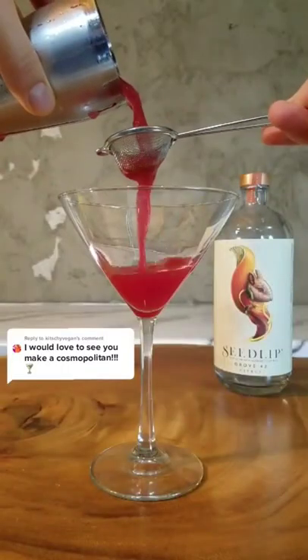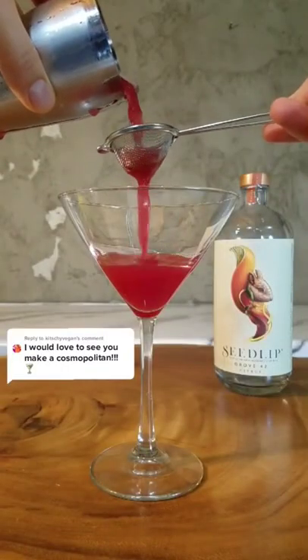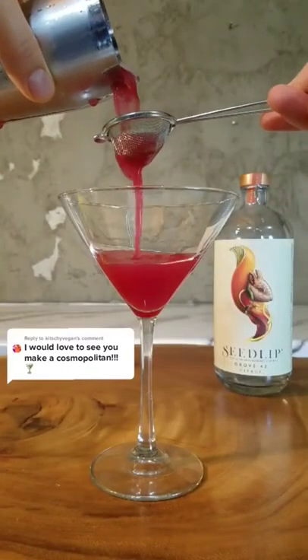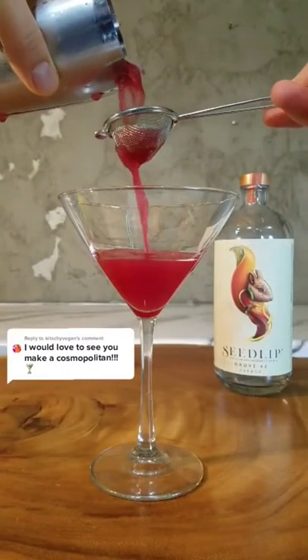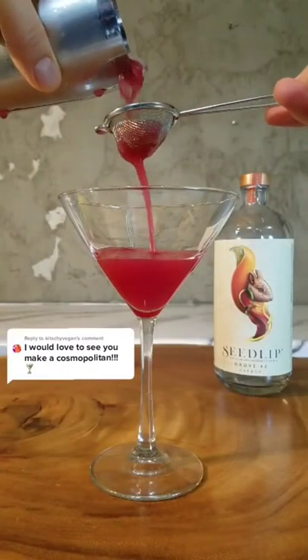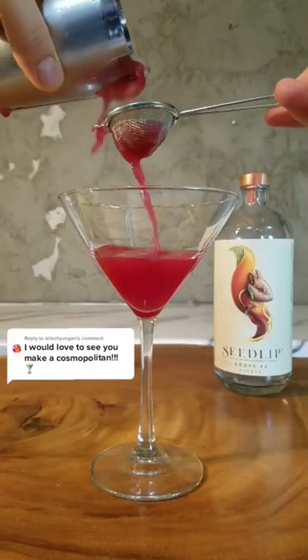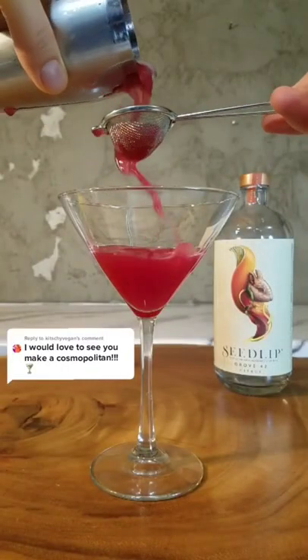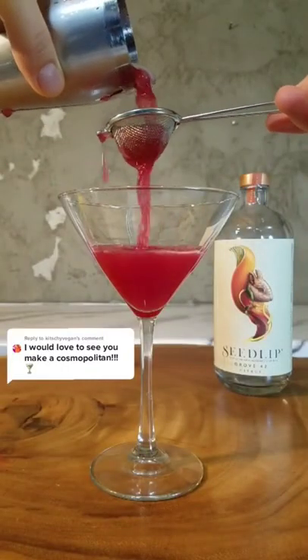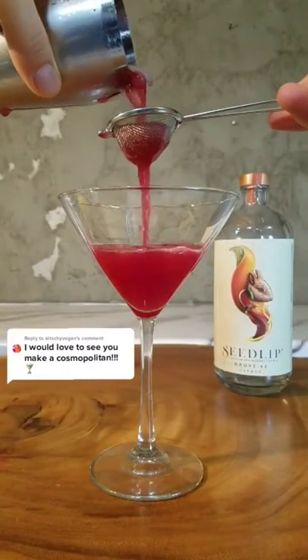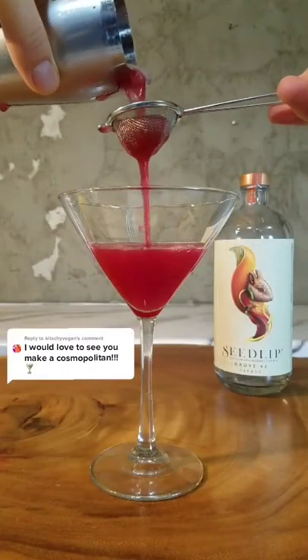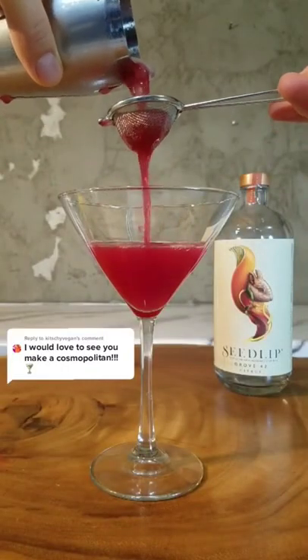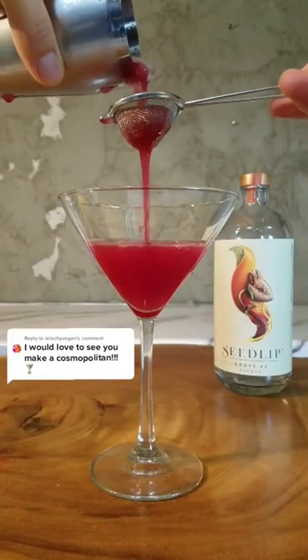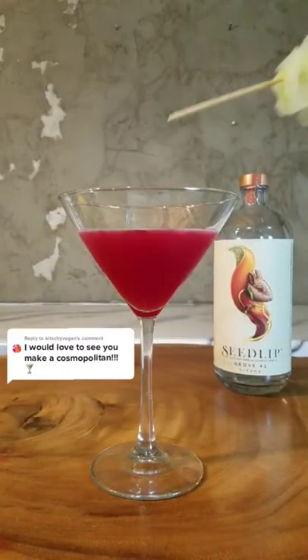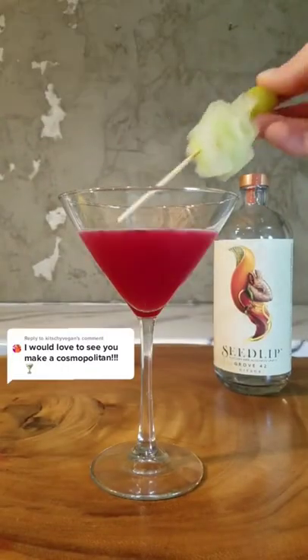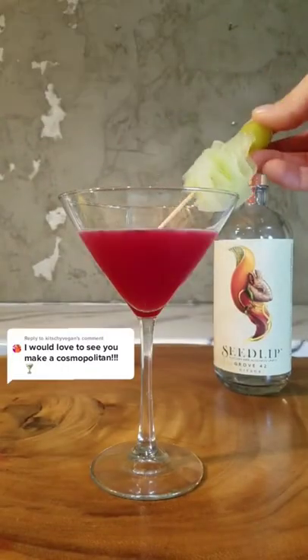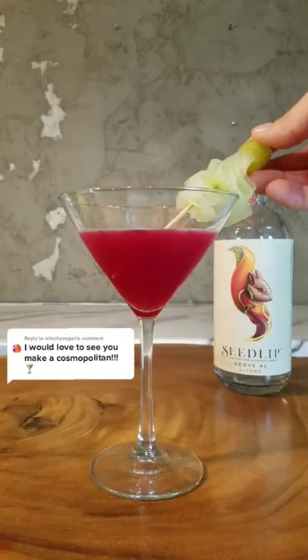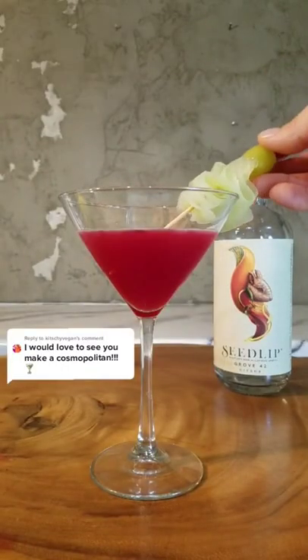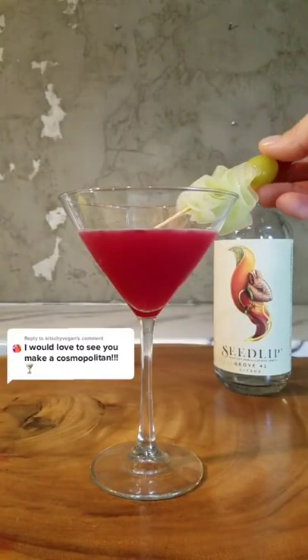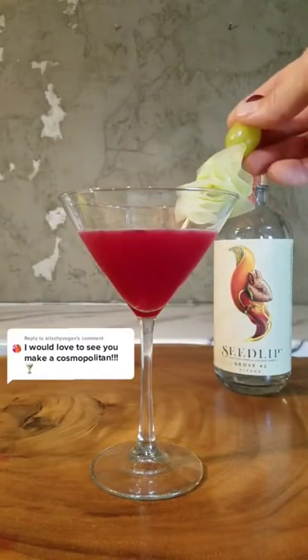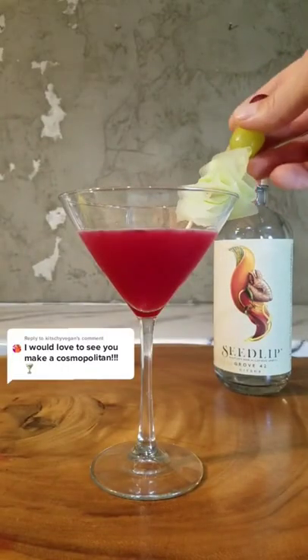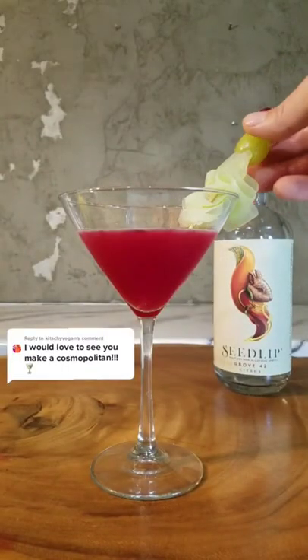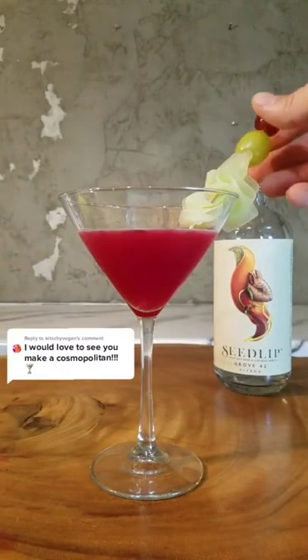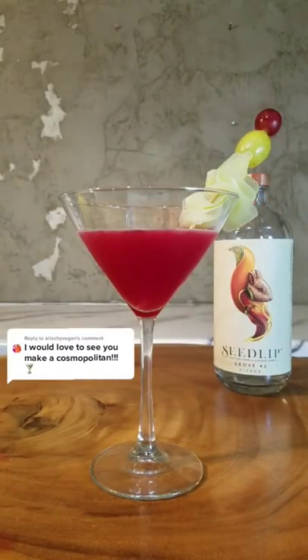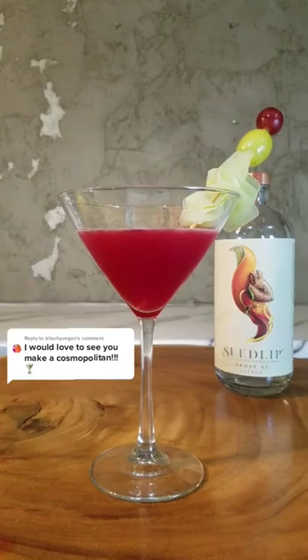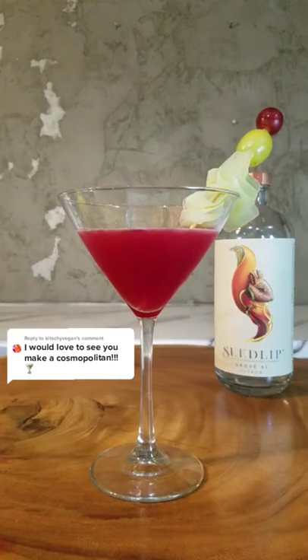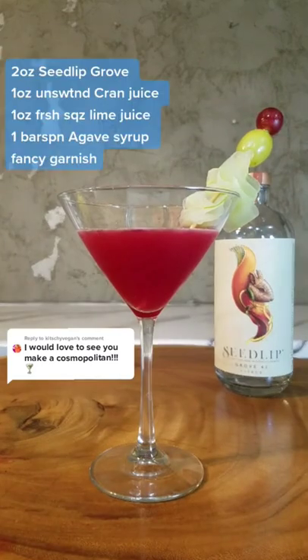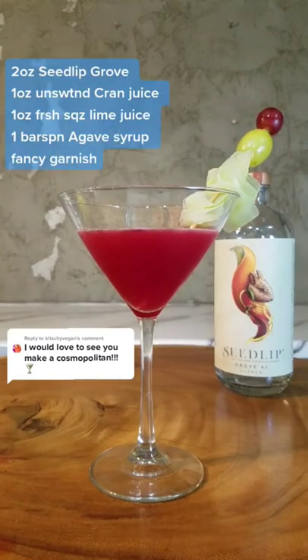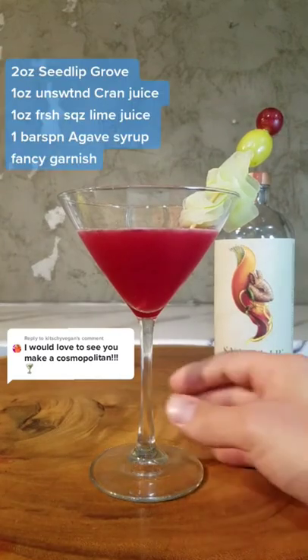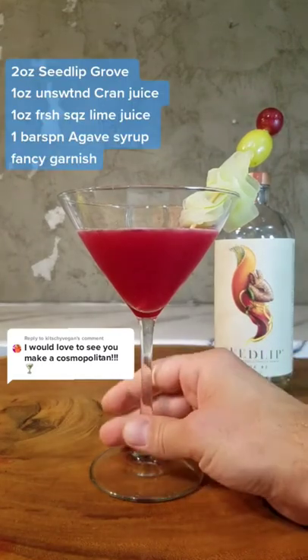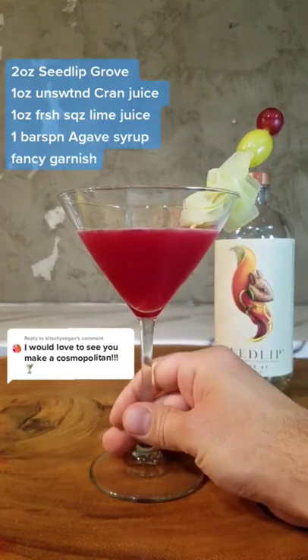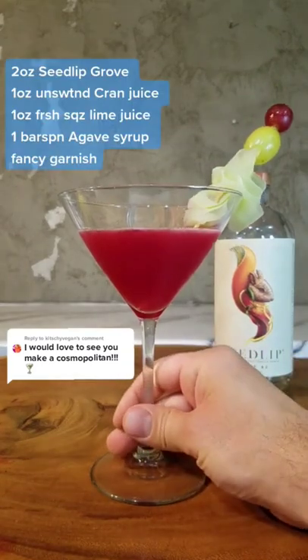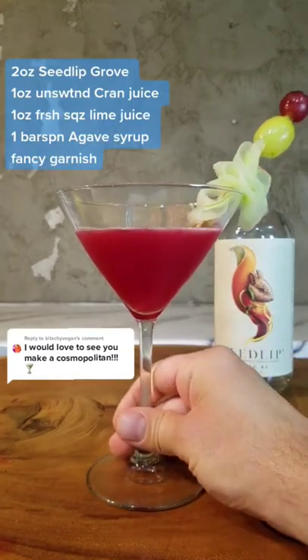Shake, shake, shake. Pour with a strainer, add your garnish, and let us know how you think we did on this one.